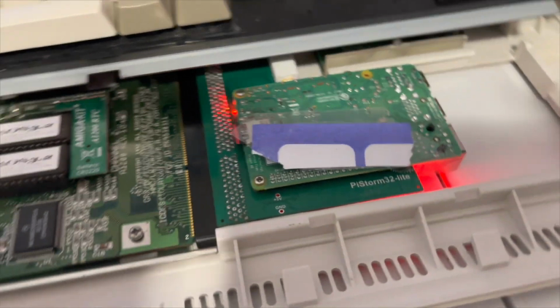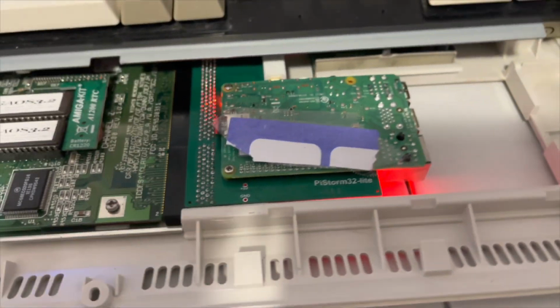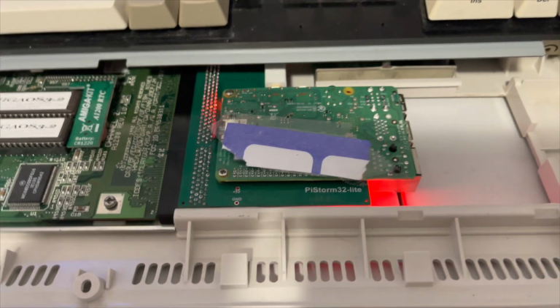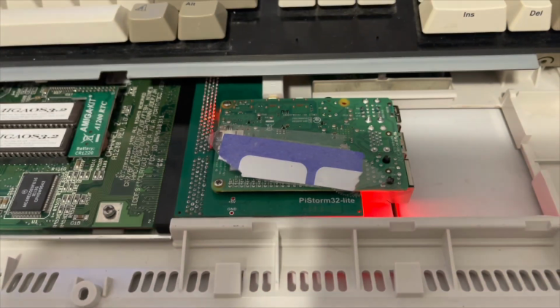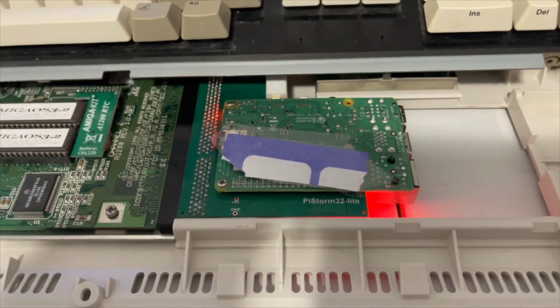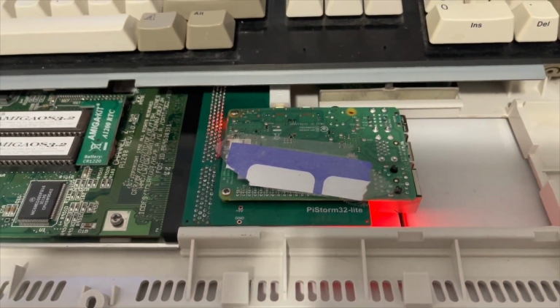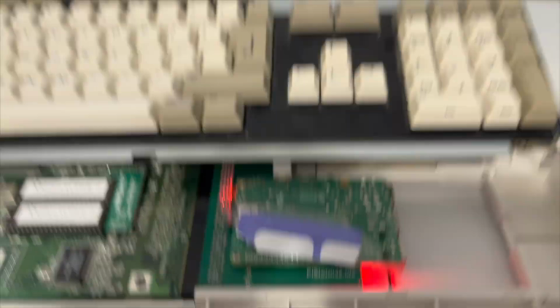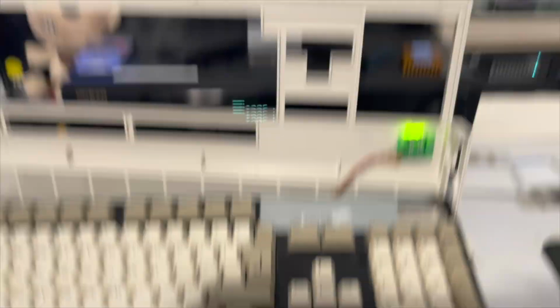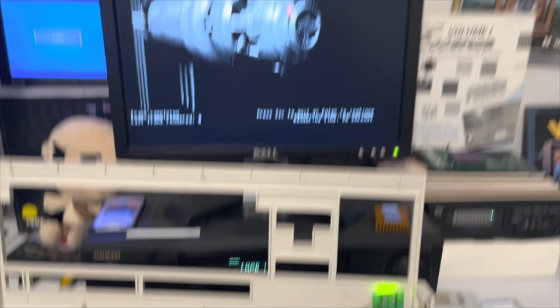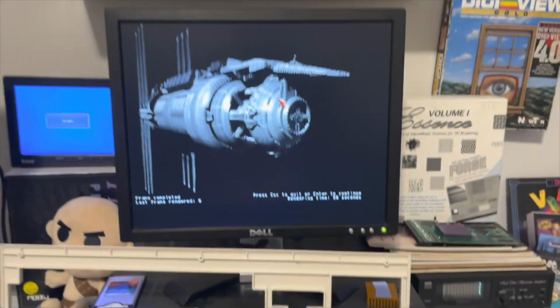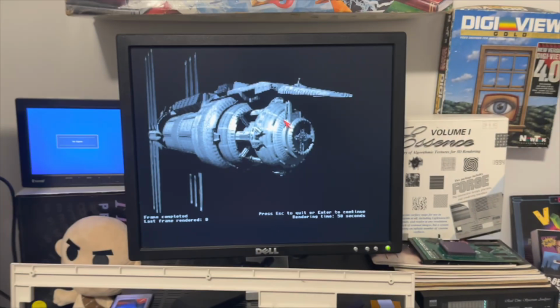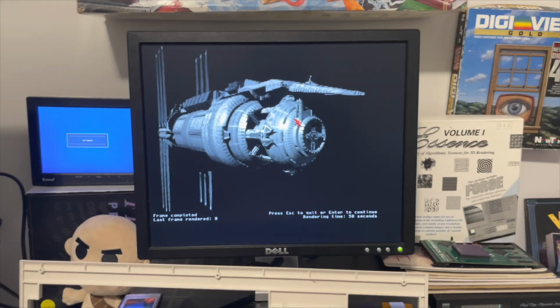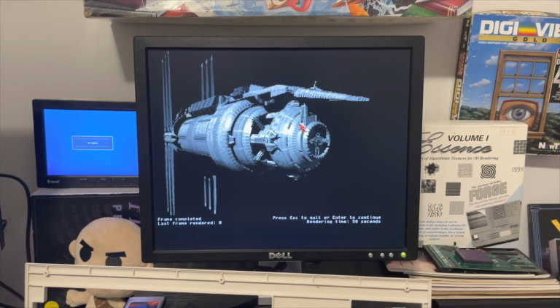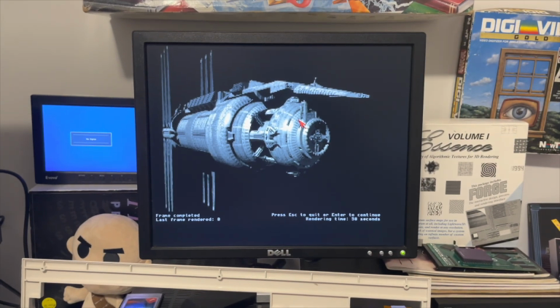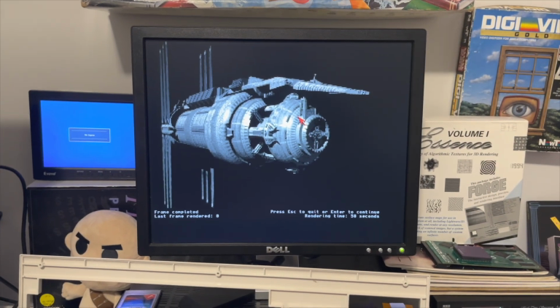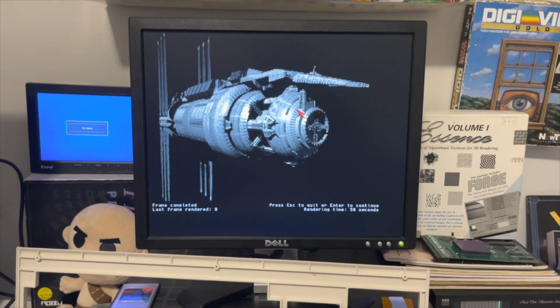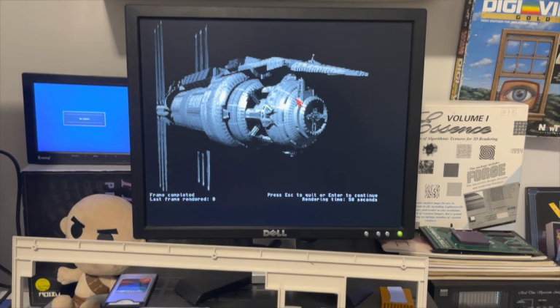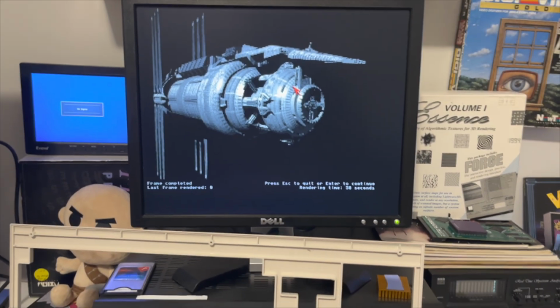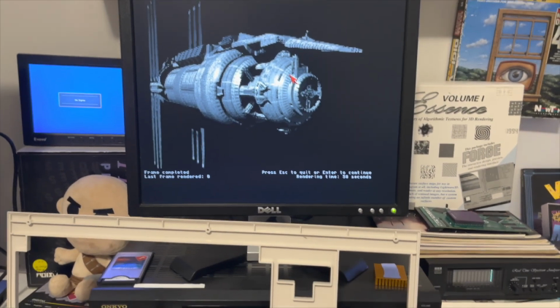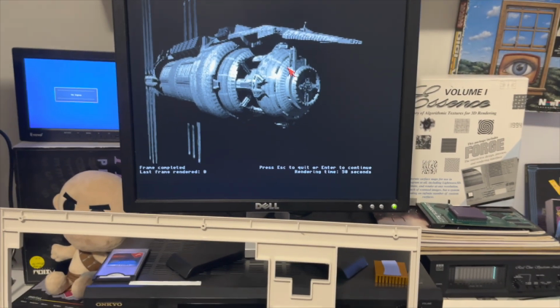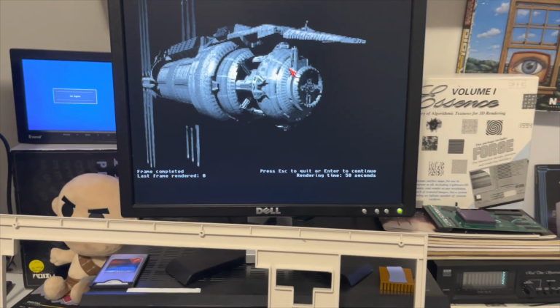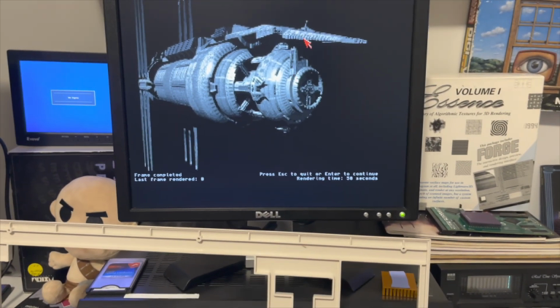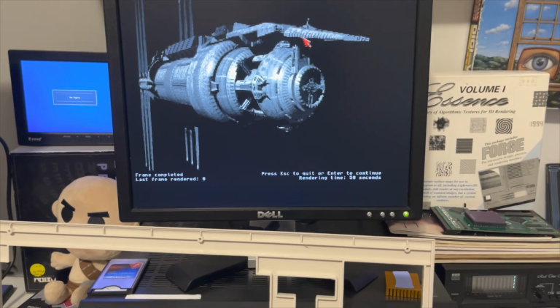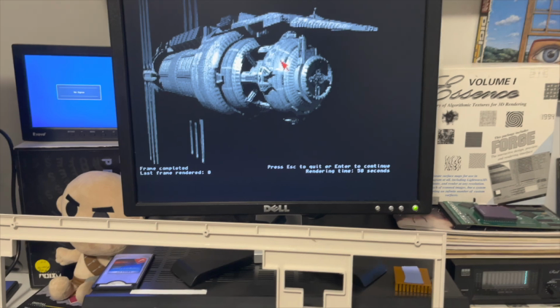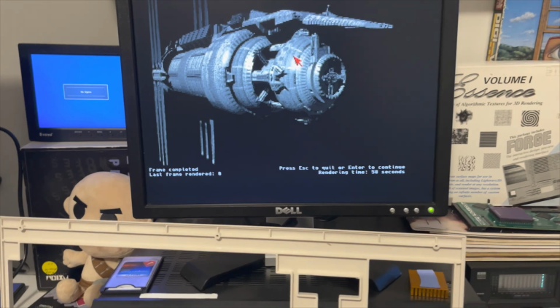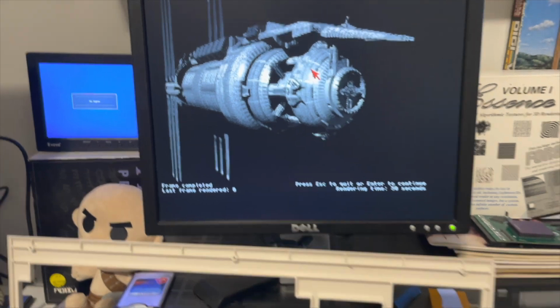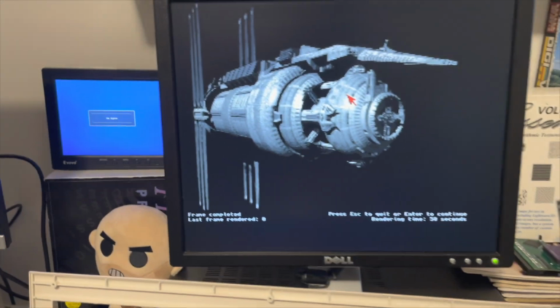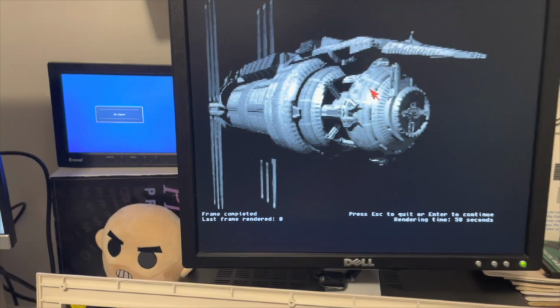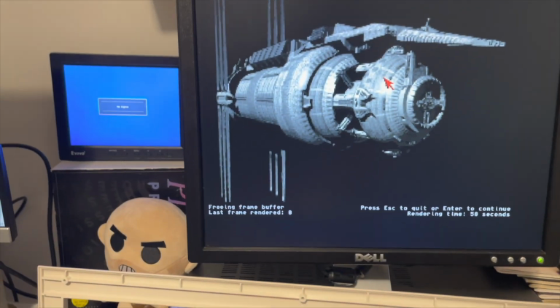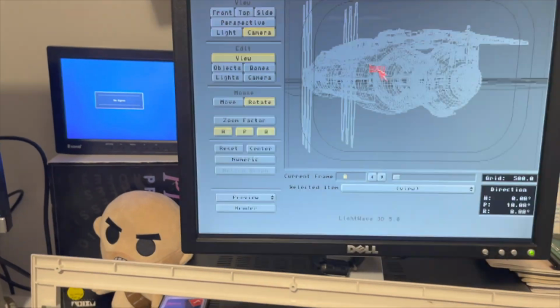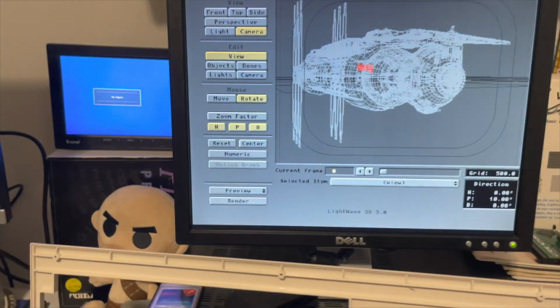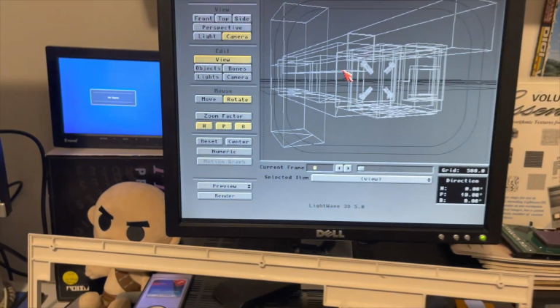I did have to unplug it and plug it back in. It did not work on first boot. But here we go — I just did this lightweight render and it is working.